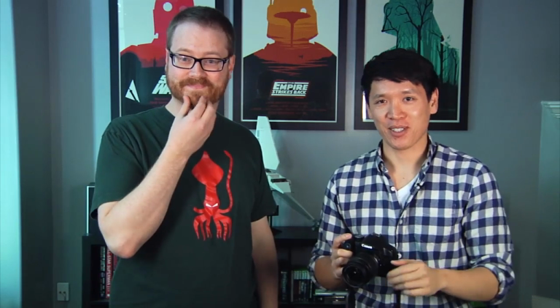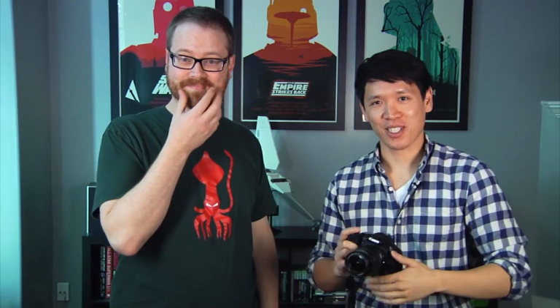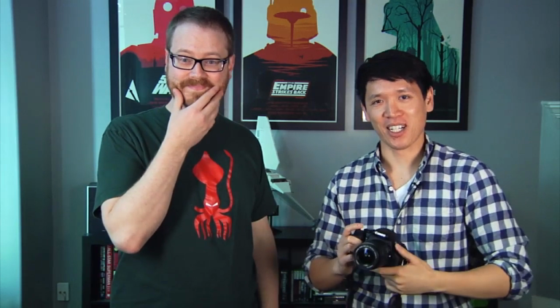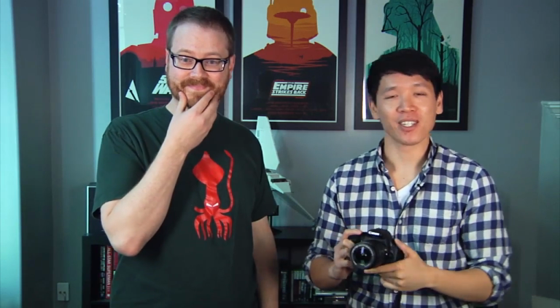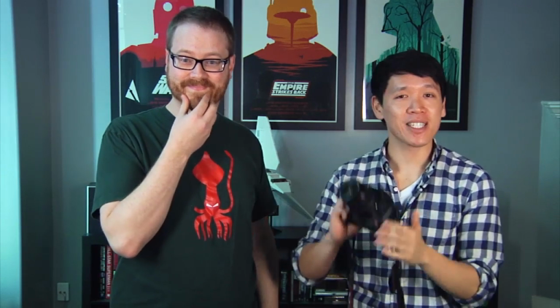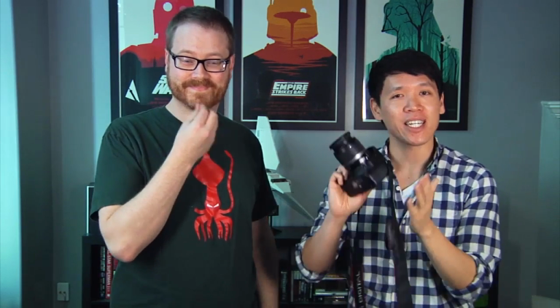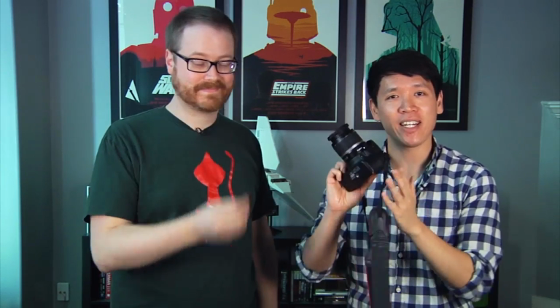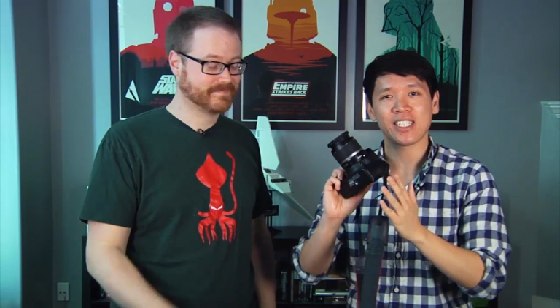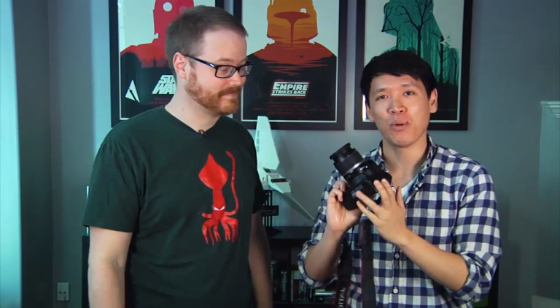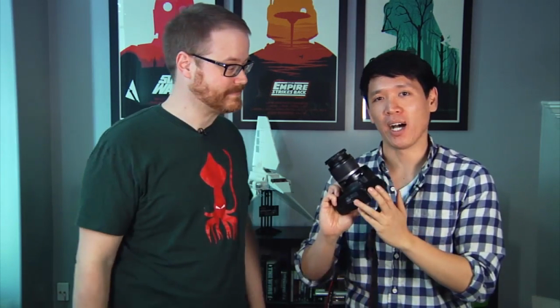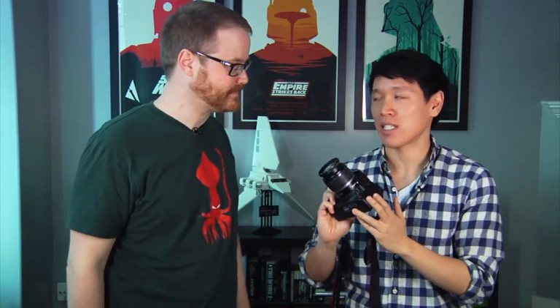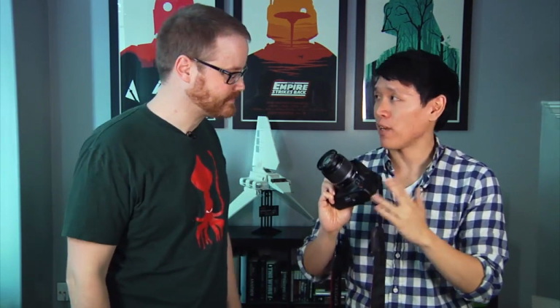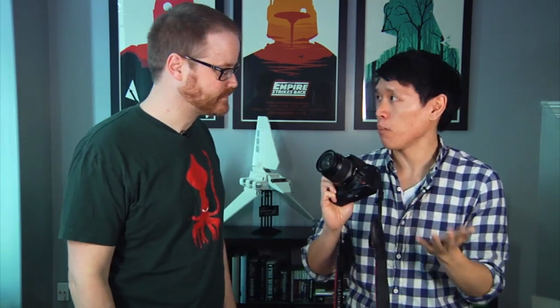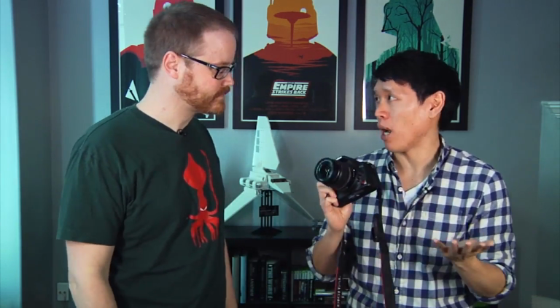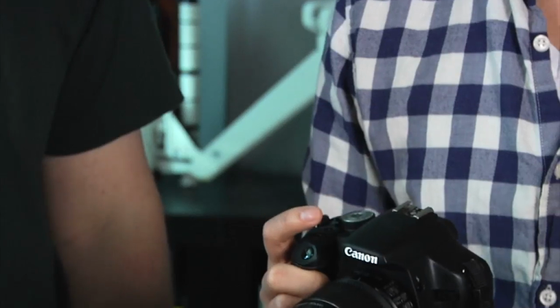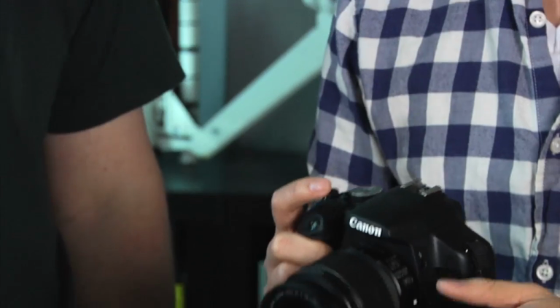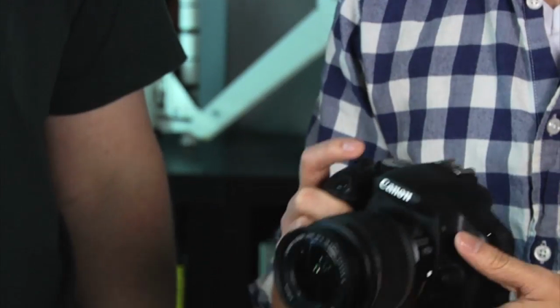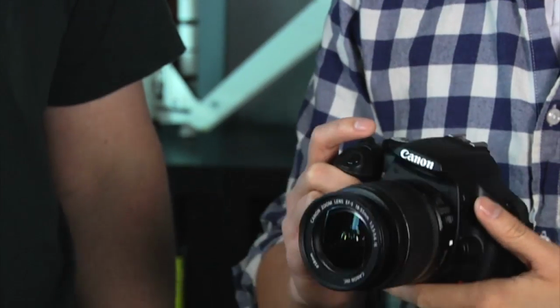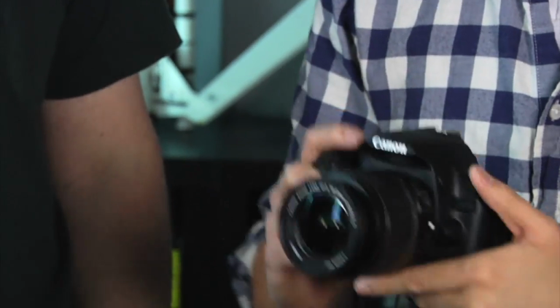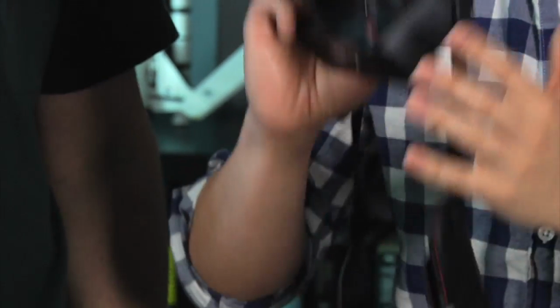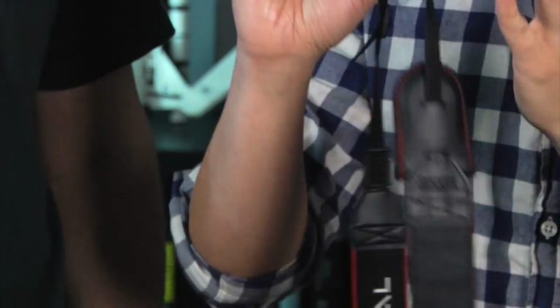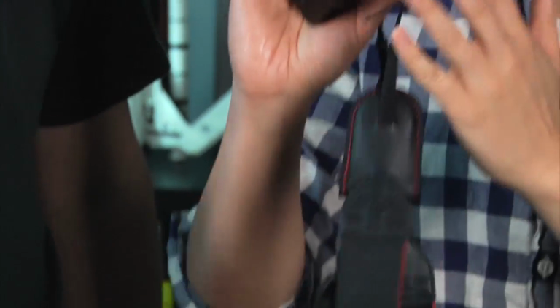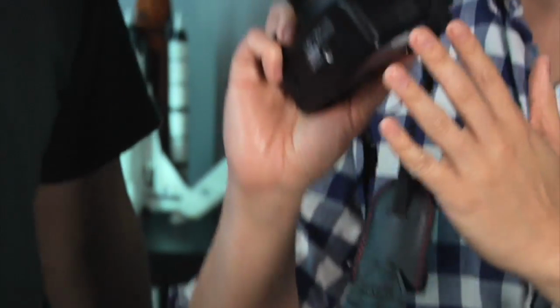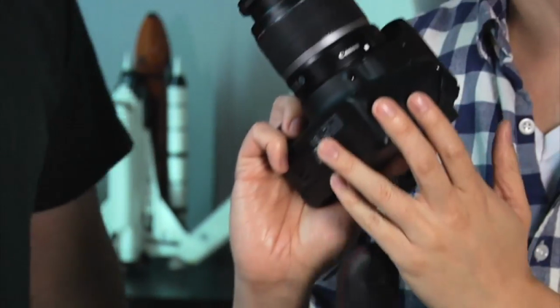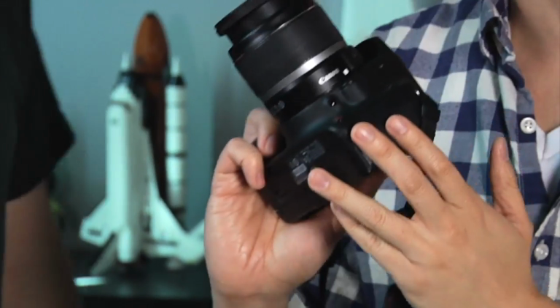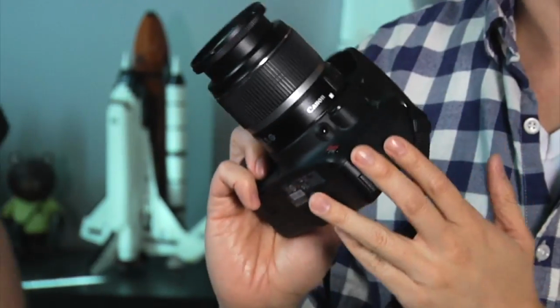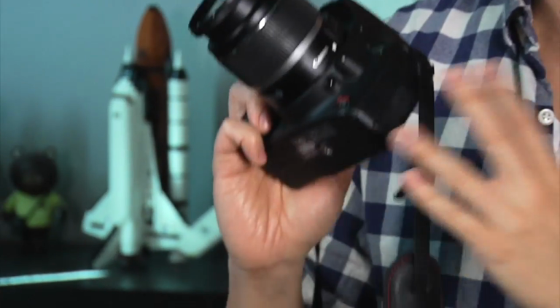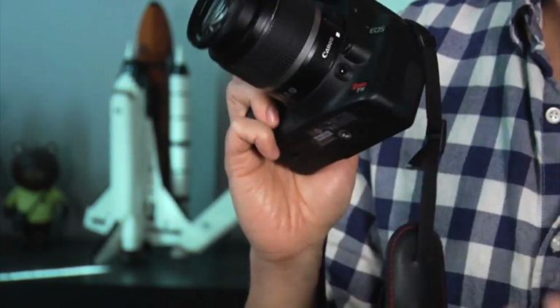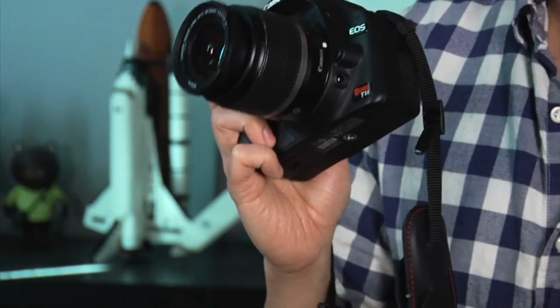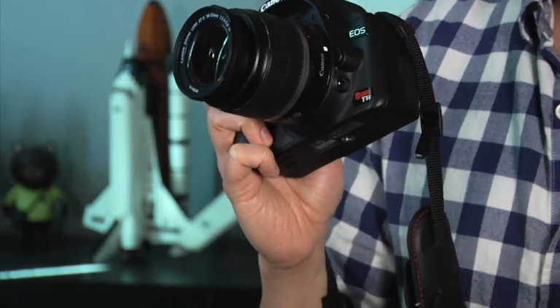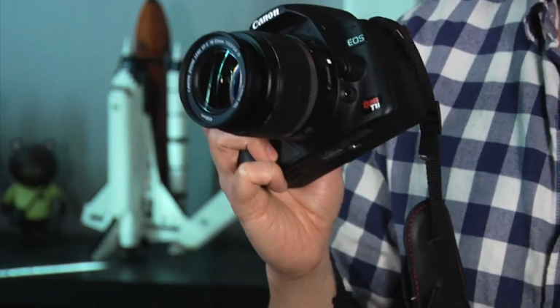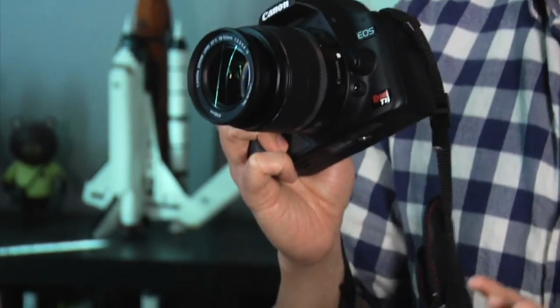So this is a Canon T1i. It's a very popular... kind of an entry-level DSLR. Yes, it's a Rebel. You see them all over the place.